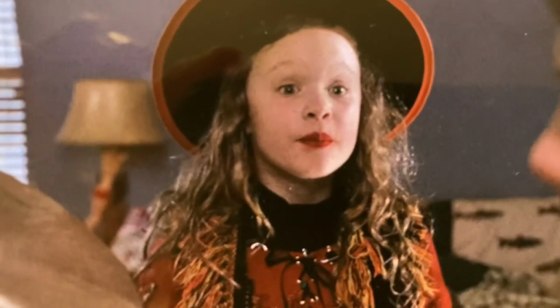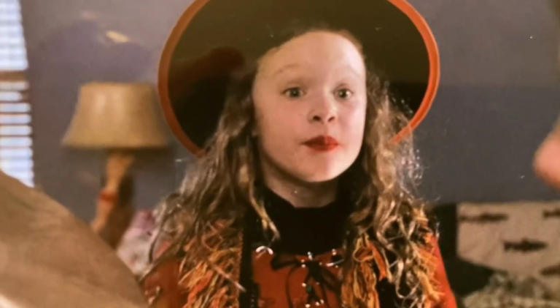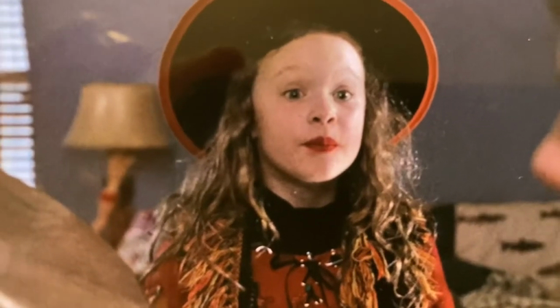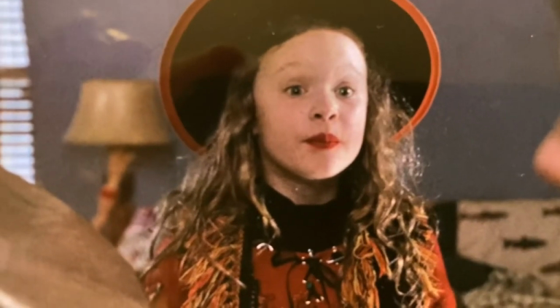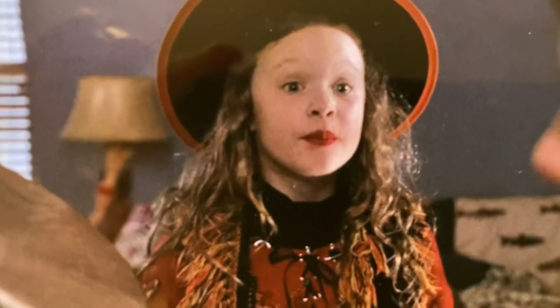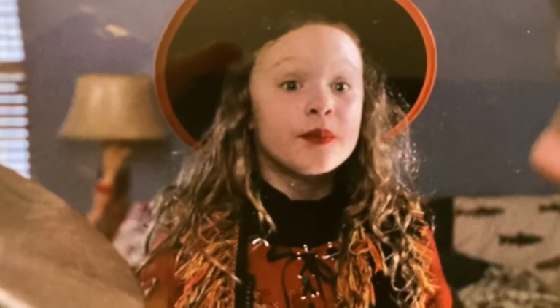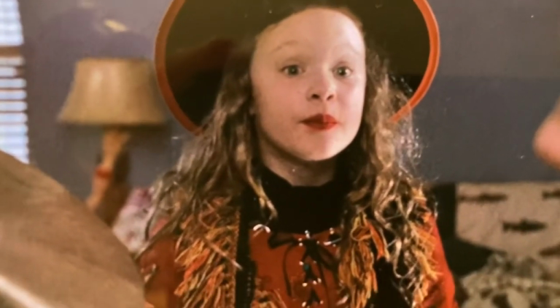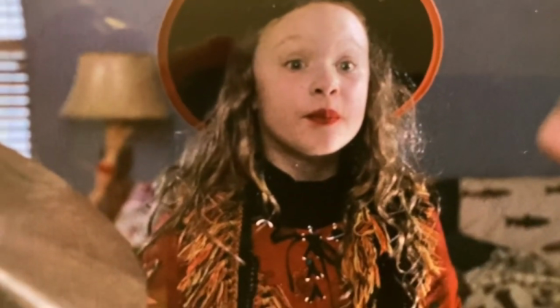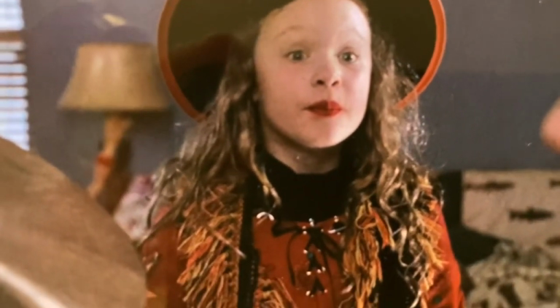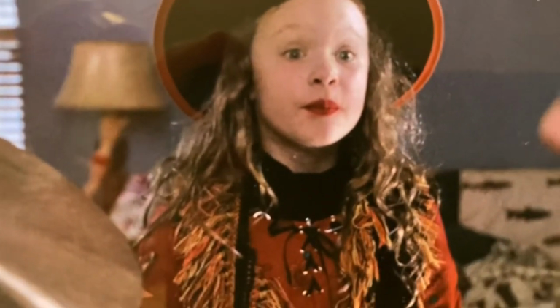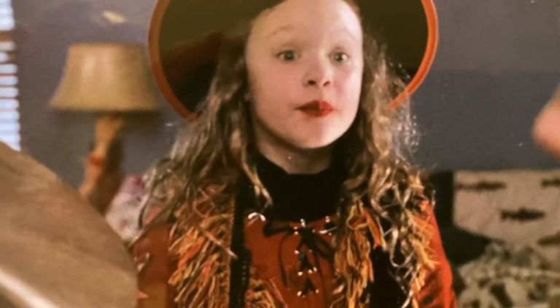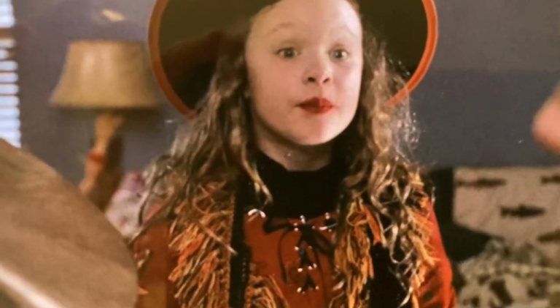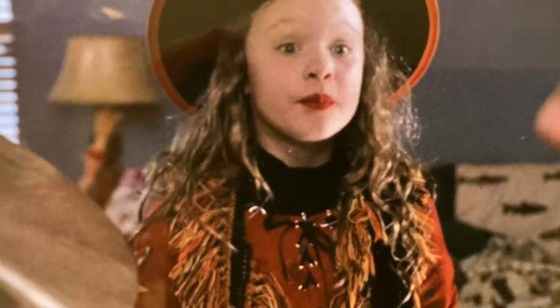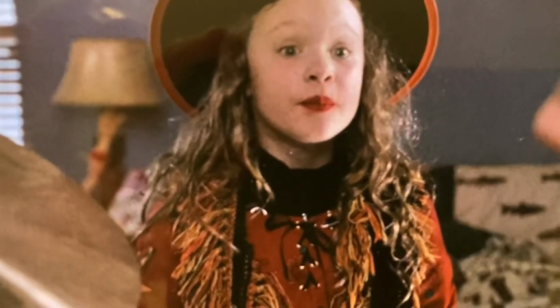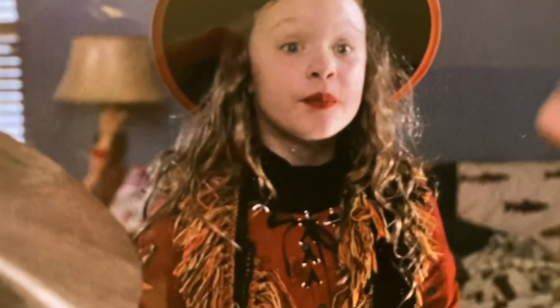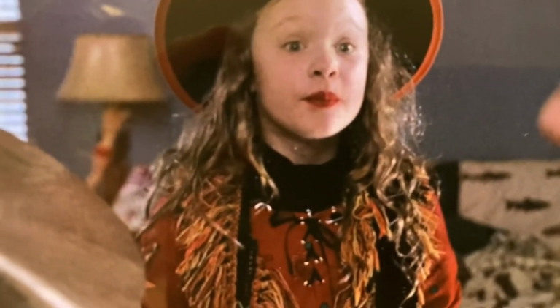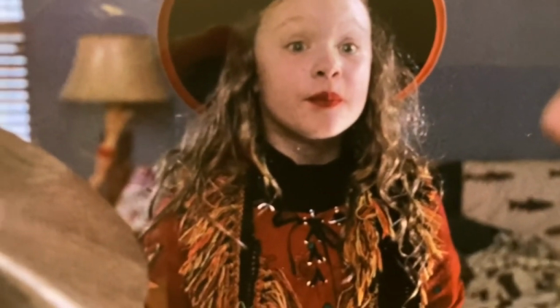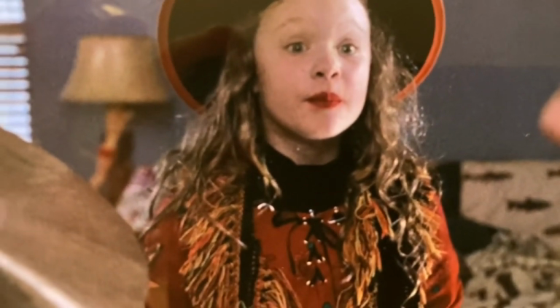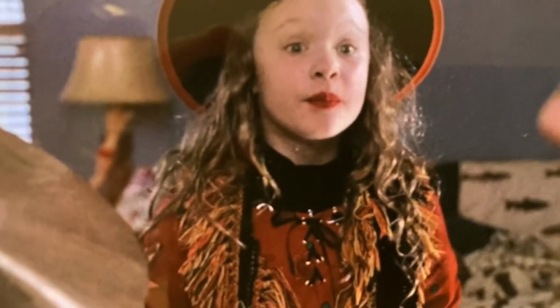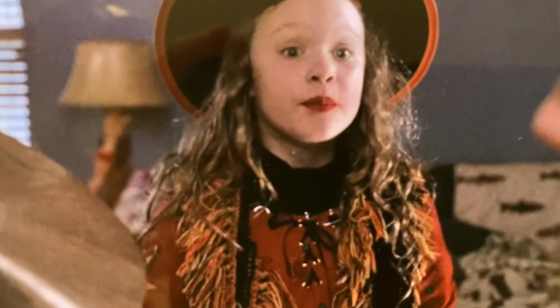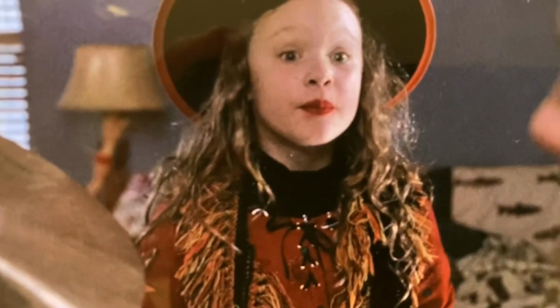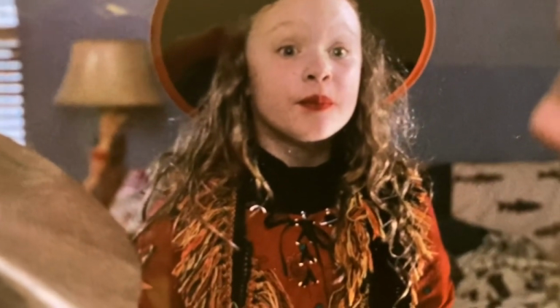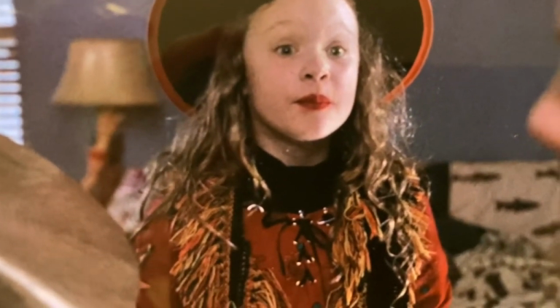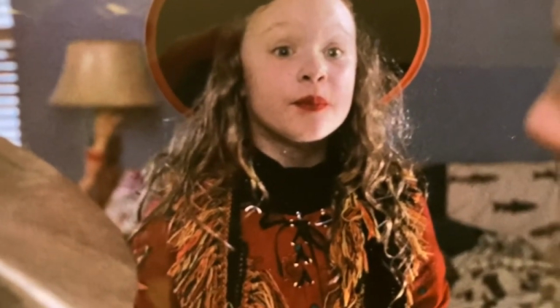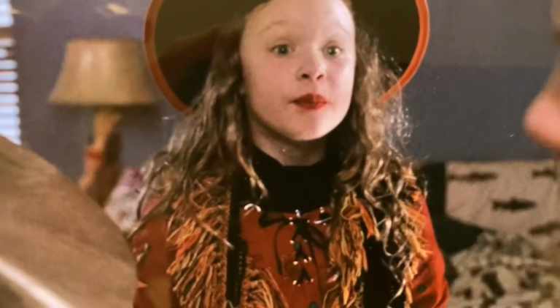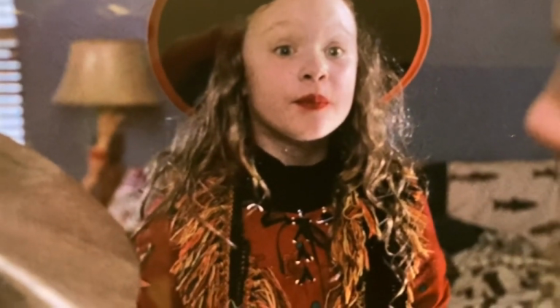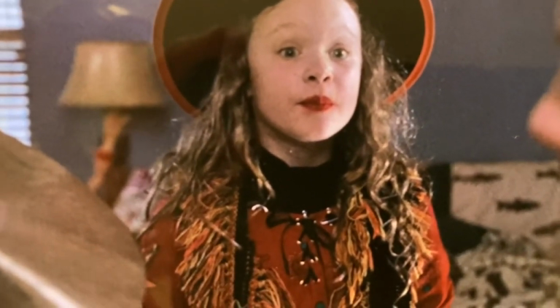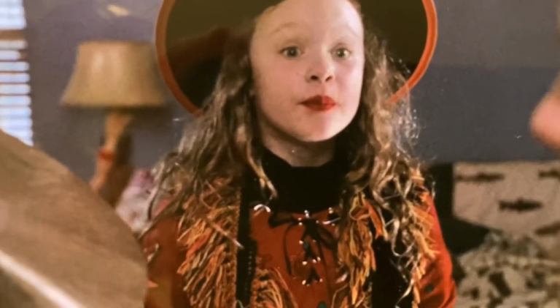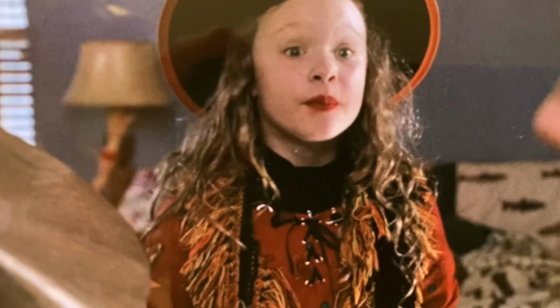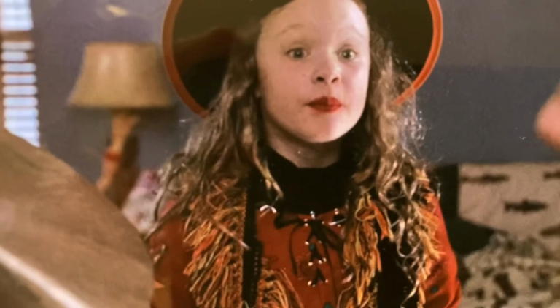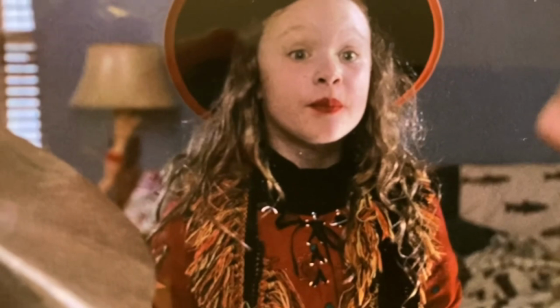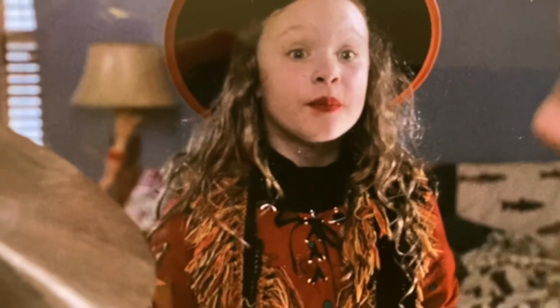For today's little adventure, we're going to DIY Danny's Scarf from Hocus Pocus.